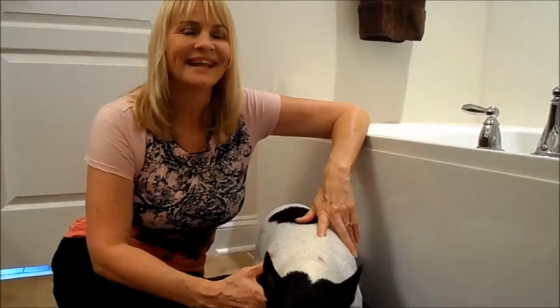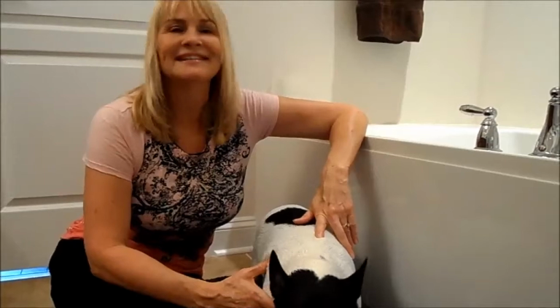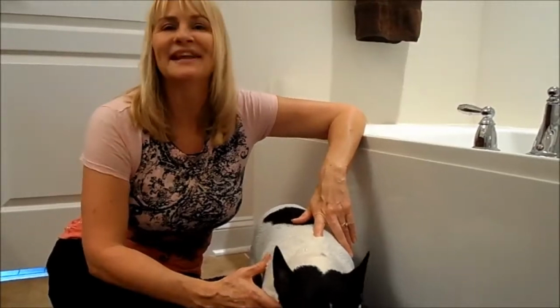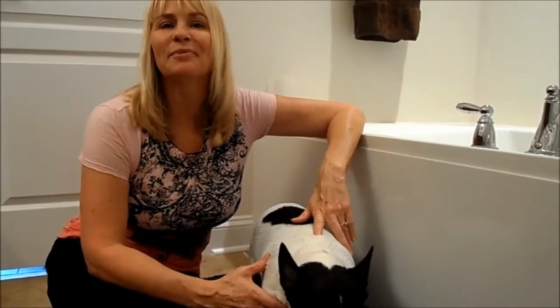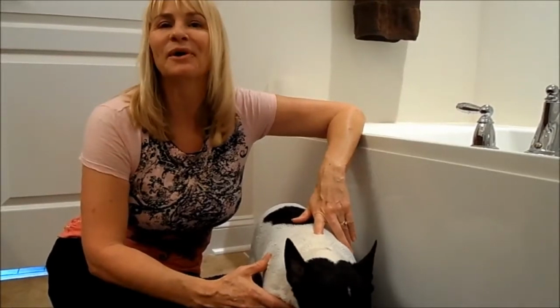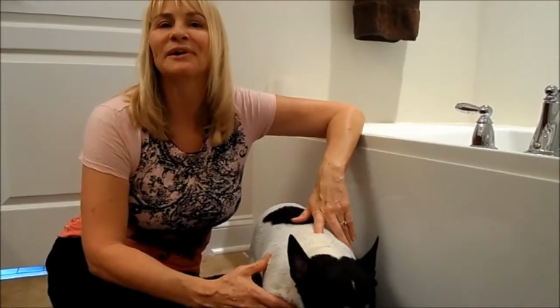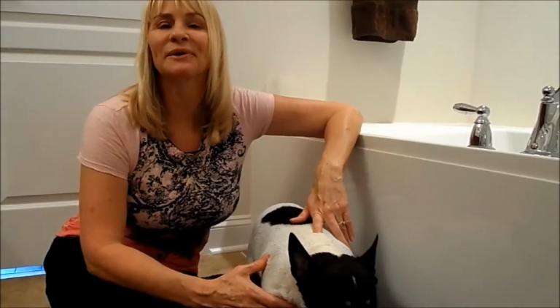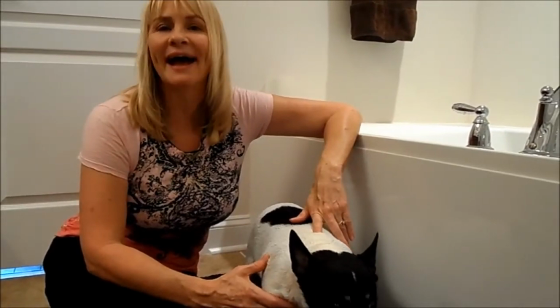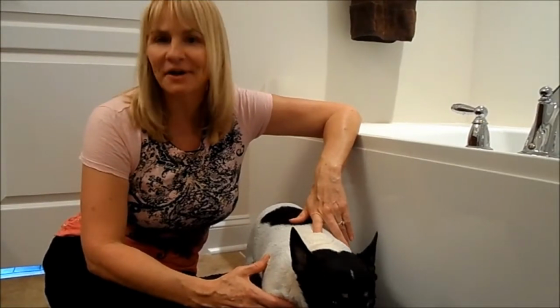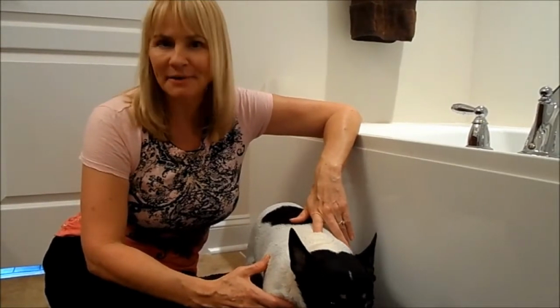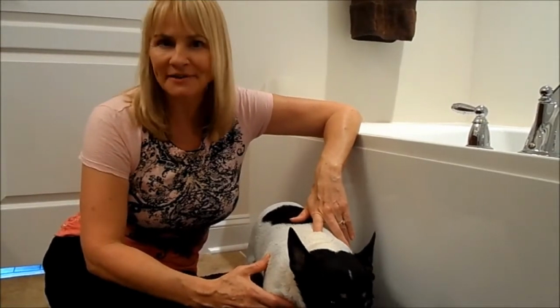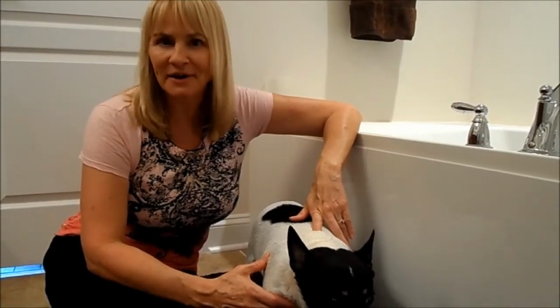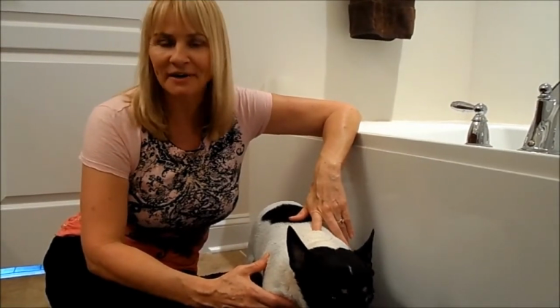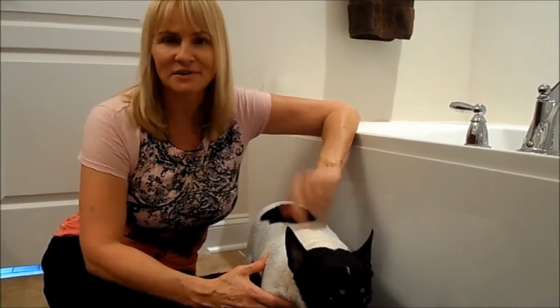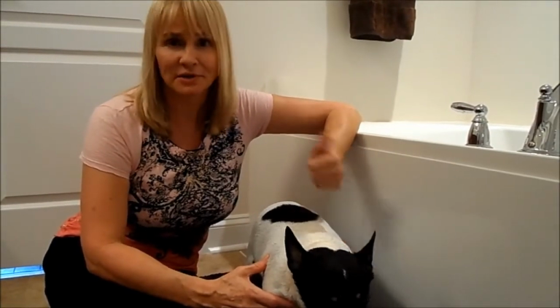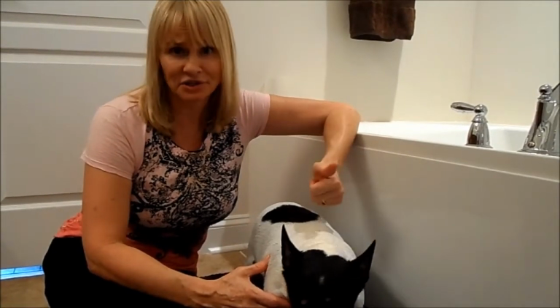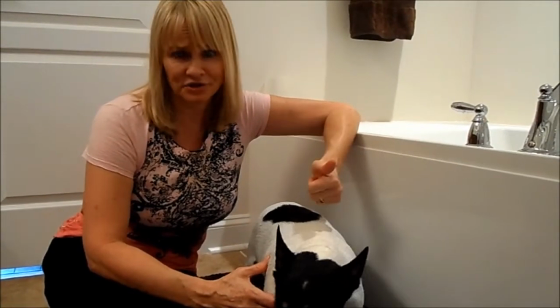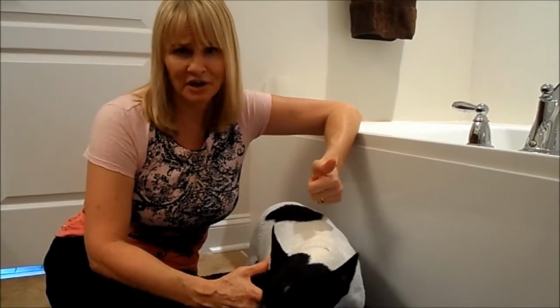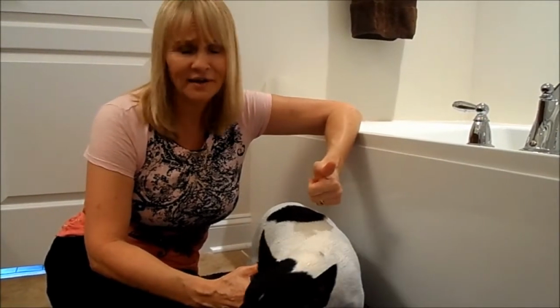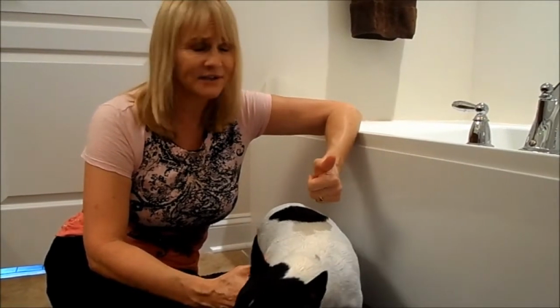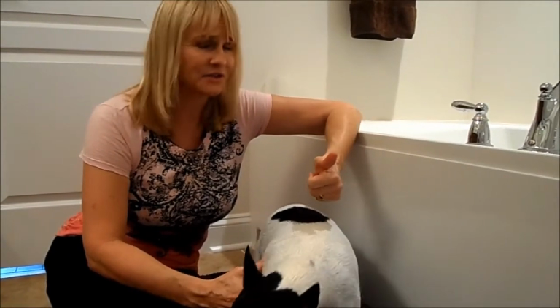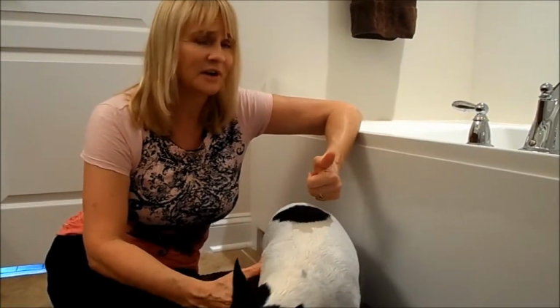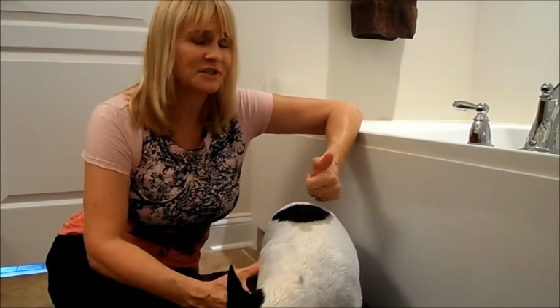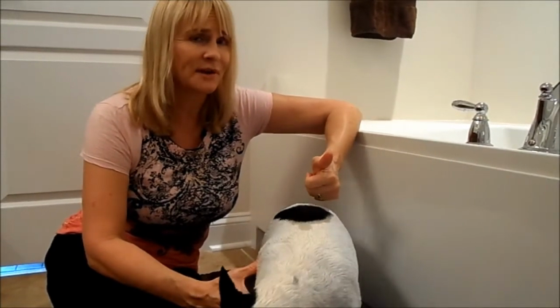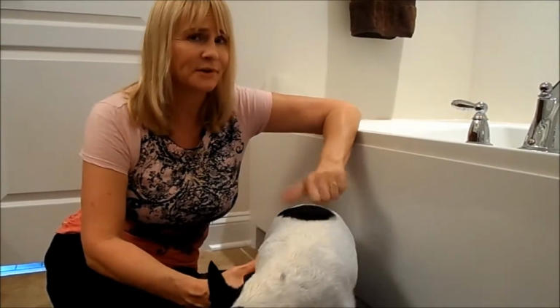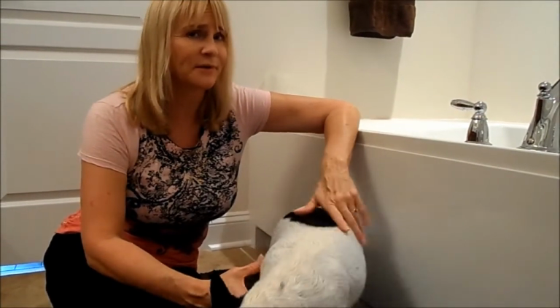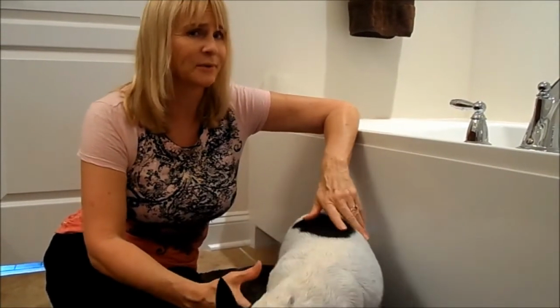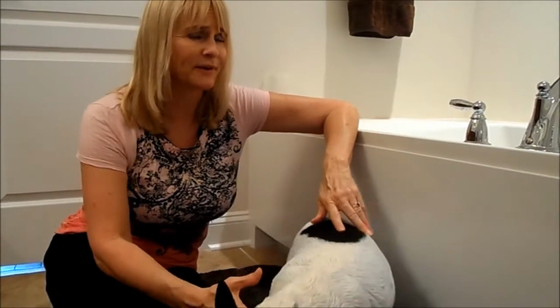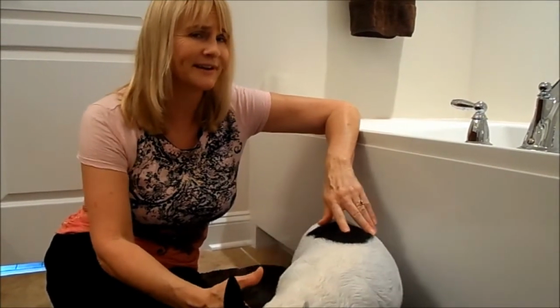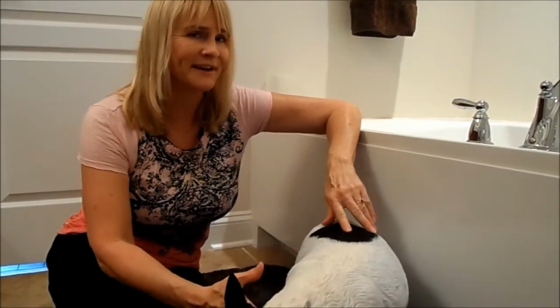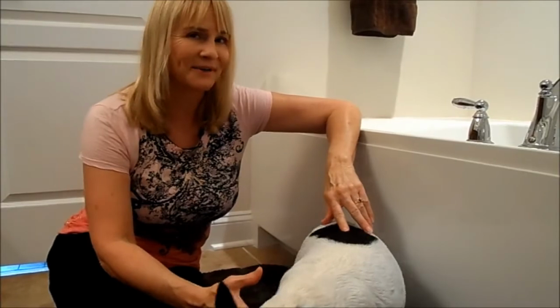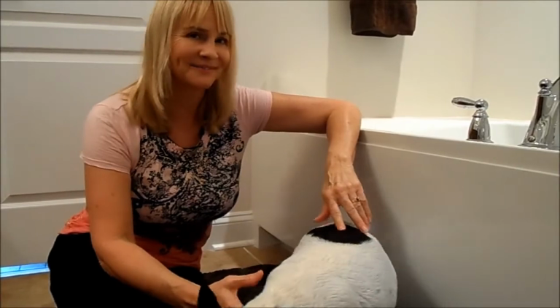Today we're going to learn how to bathe the dog. So get your dog, get your doggy shampoo, and we're ready to go.